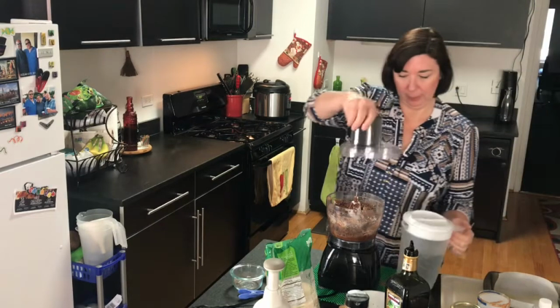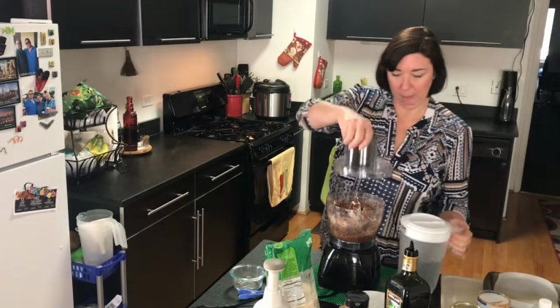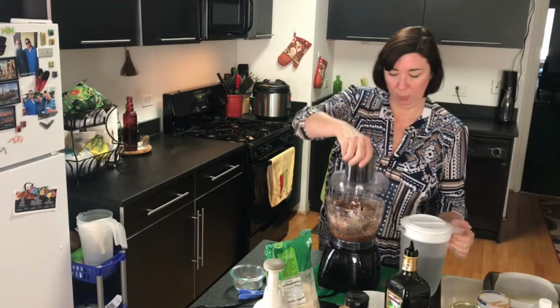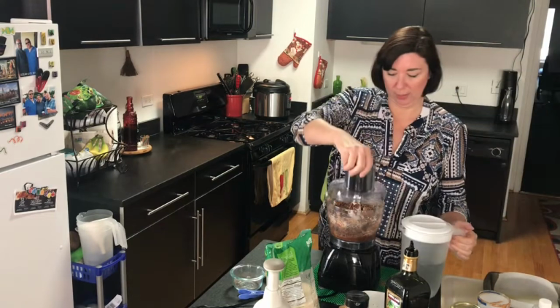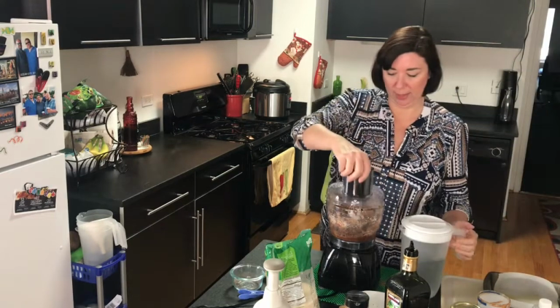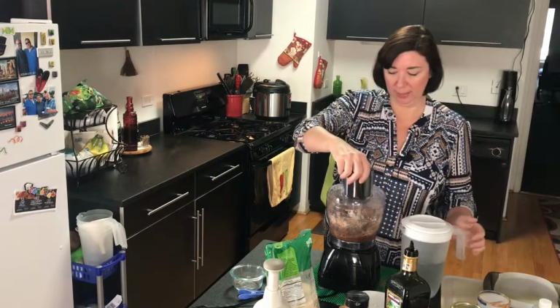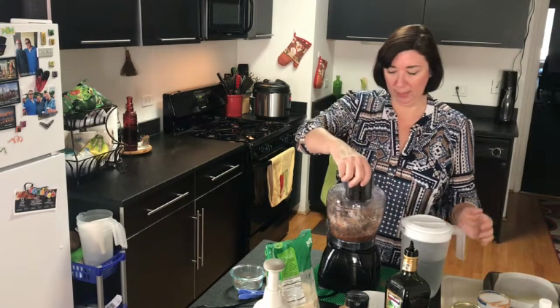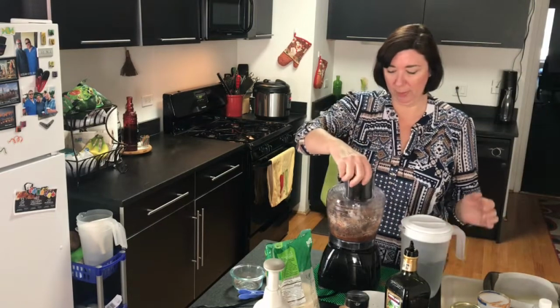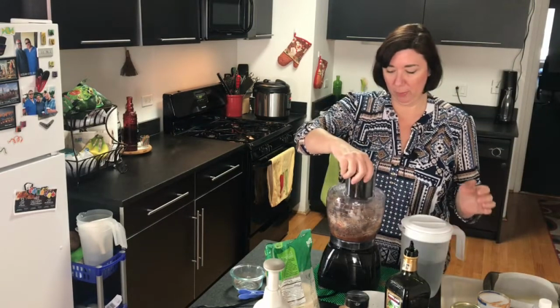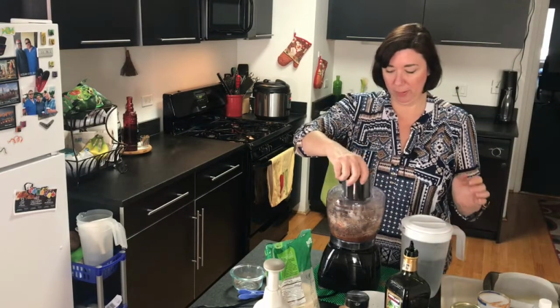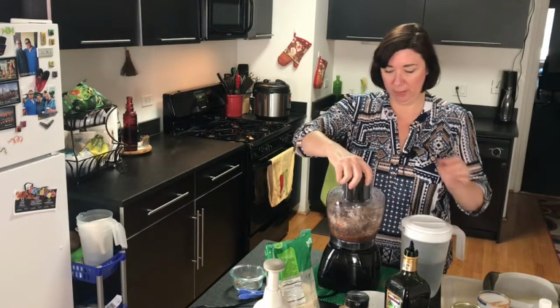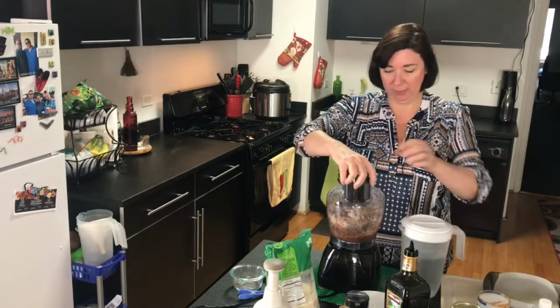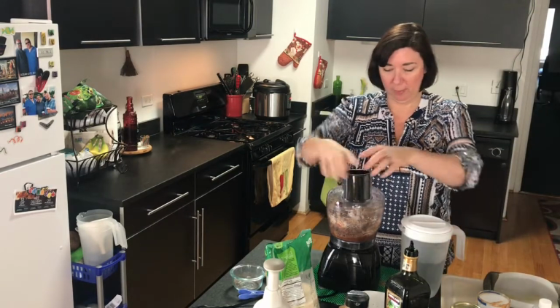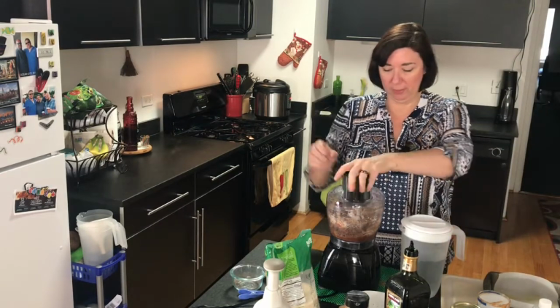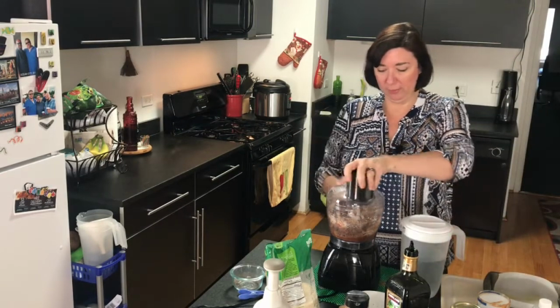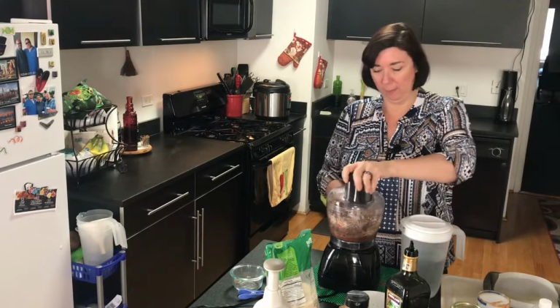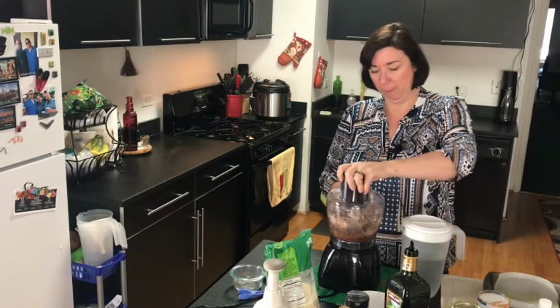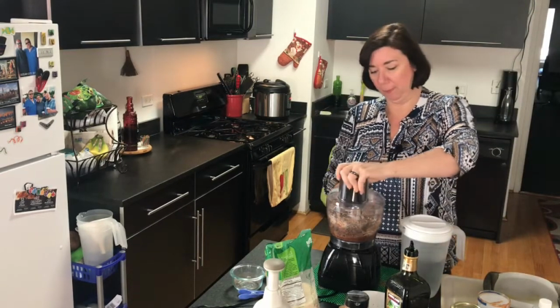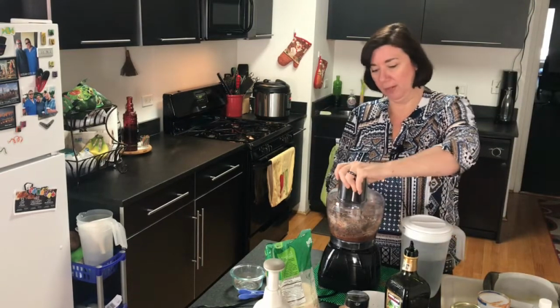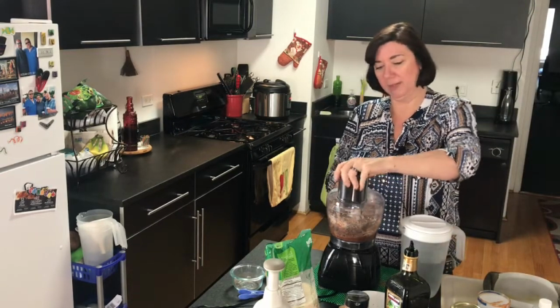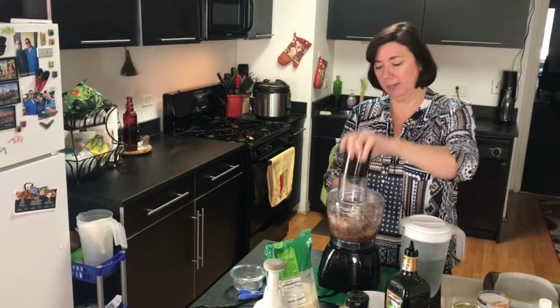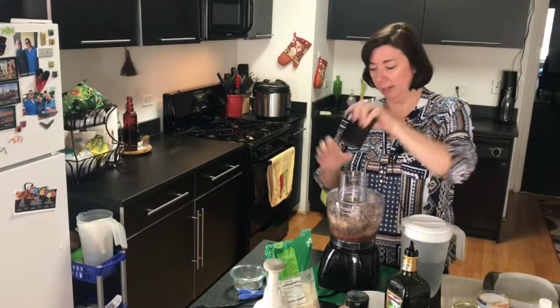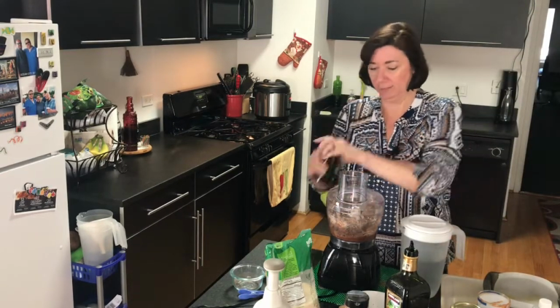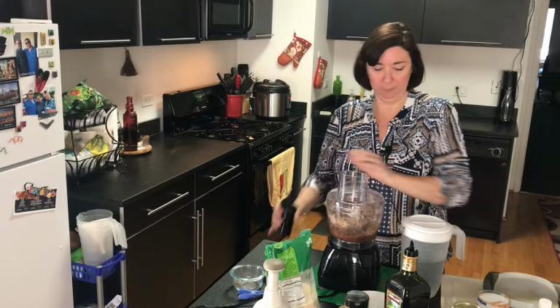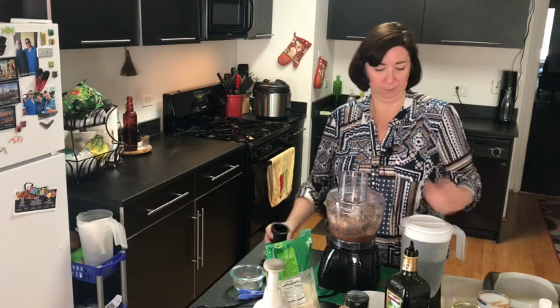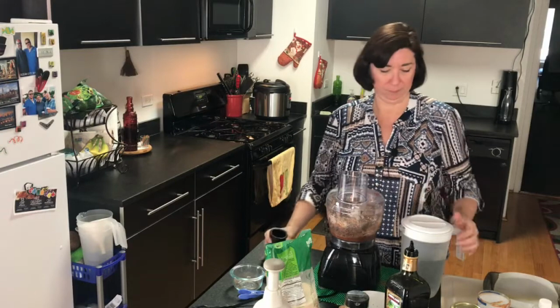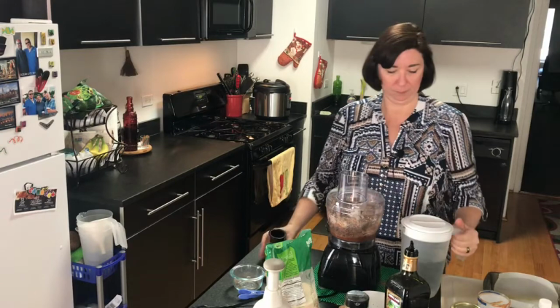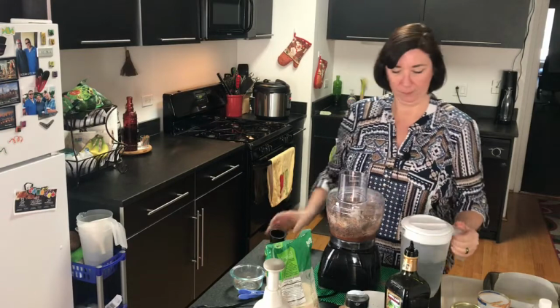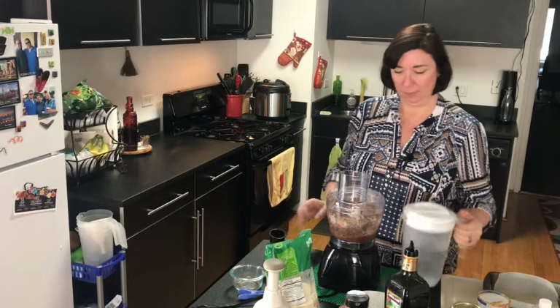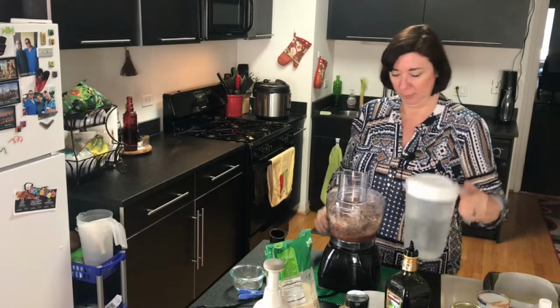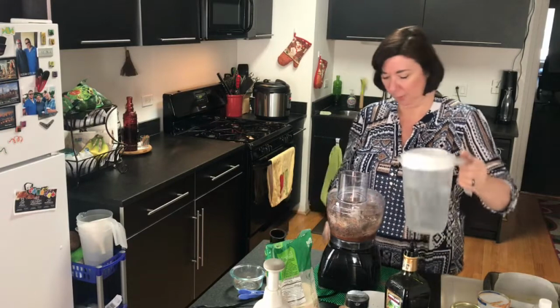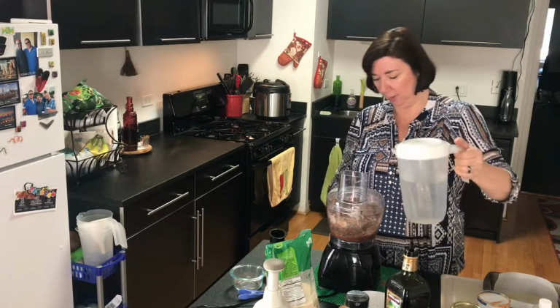I'm going to add a little bit of water as I'm pulsing and processing it.